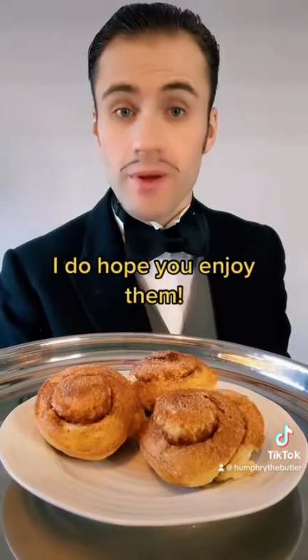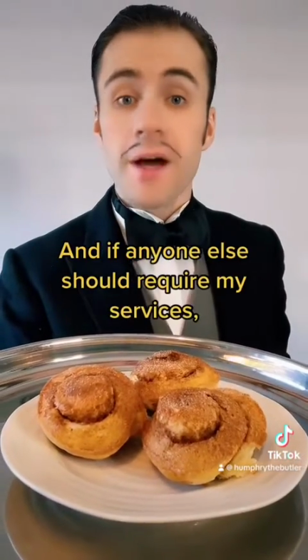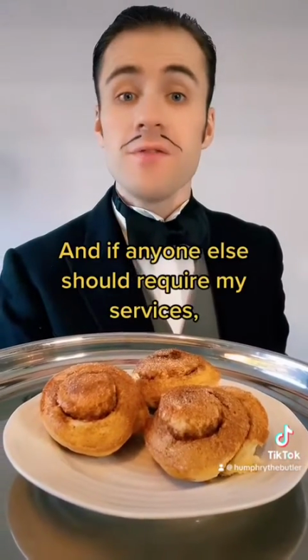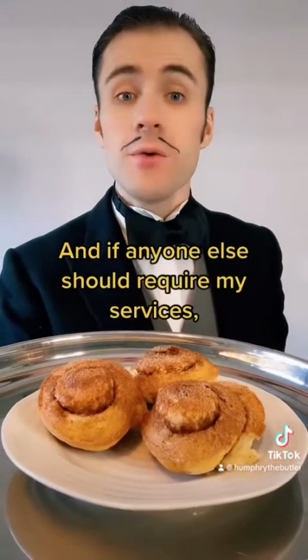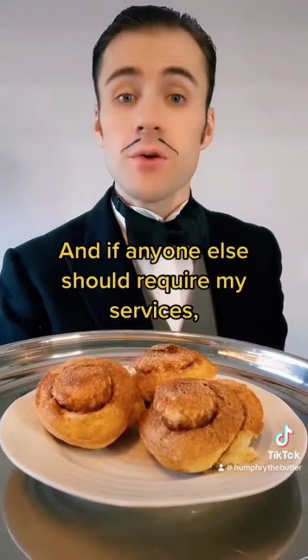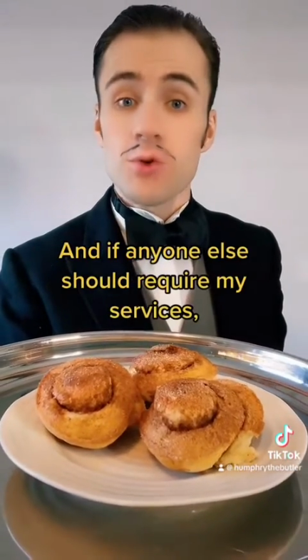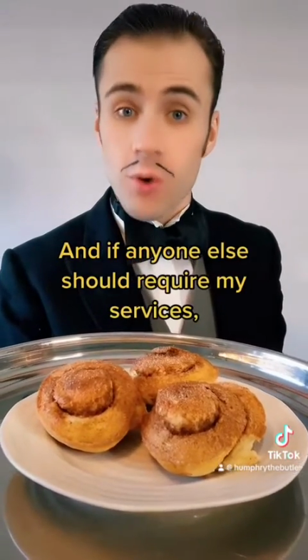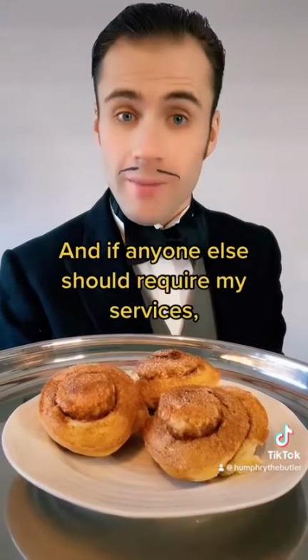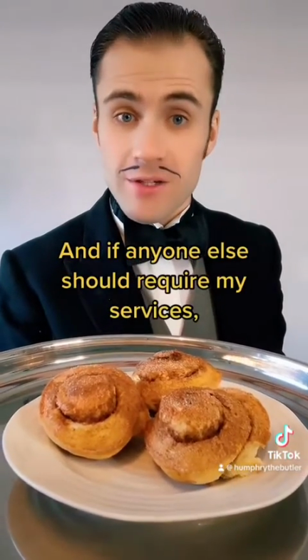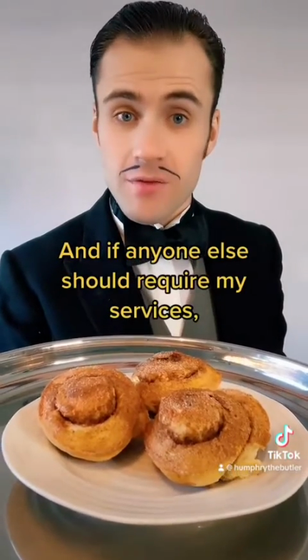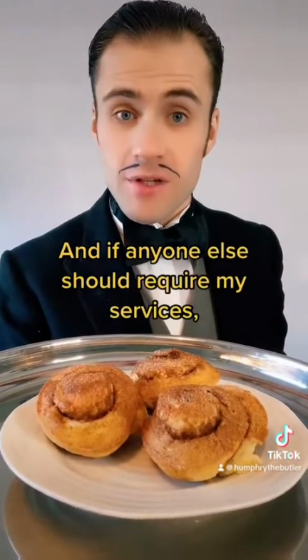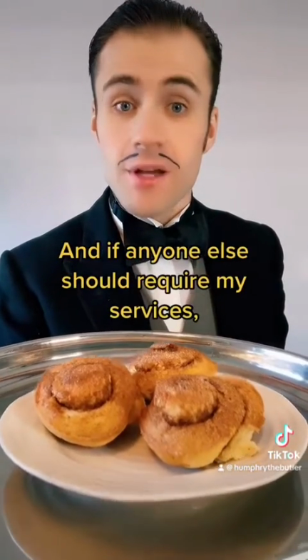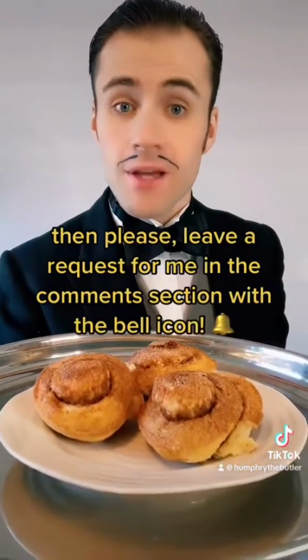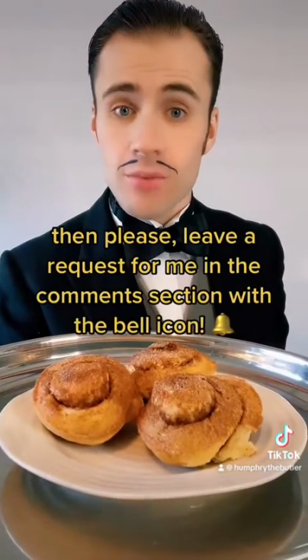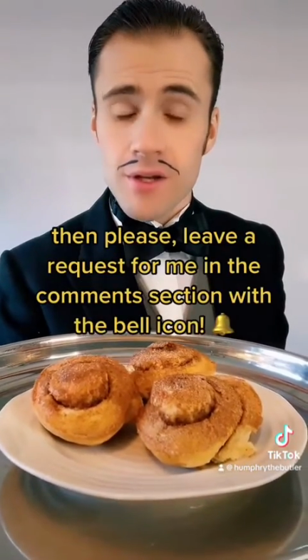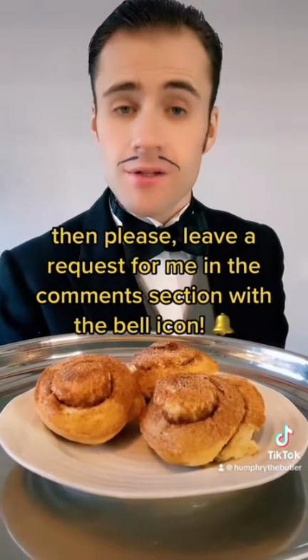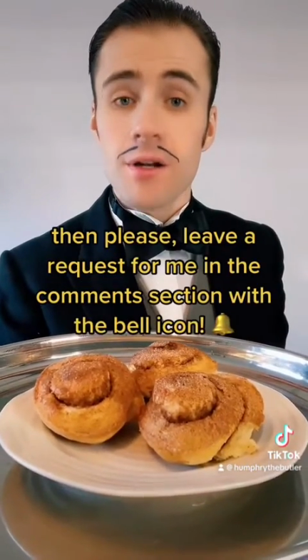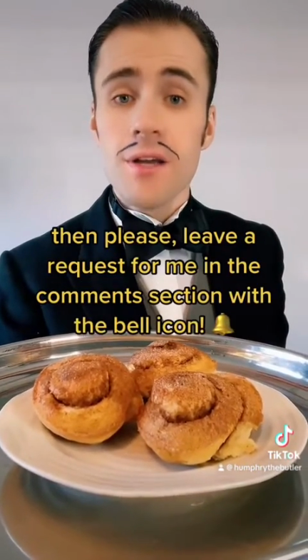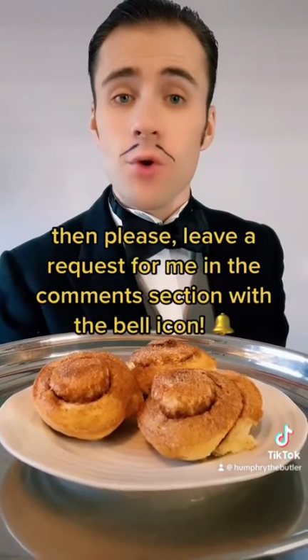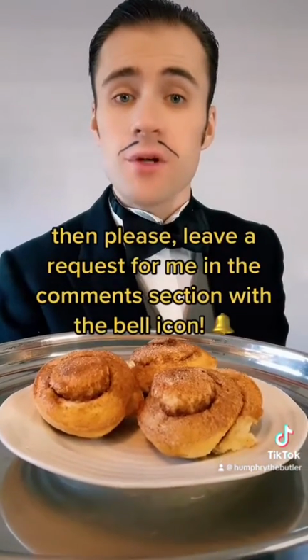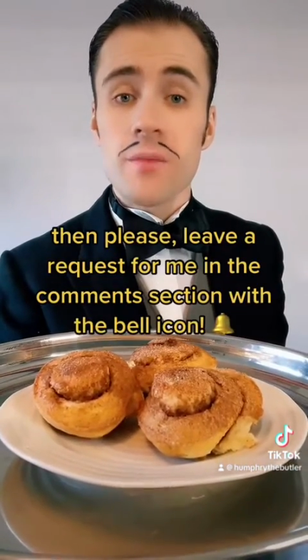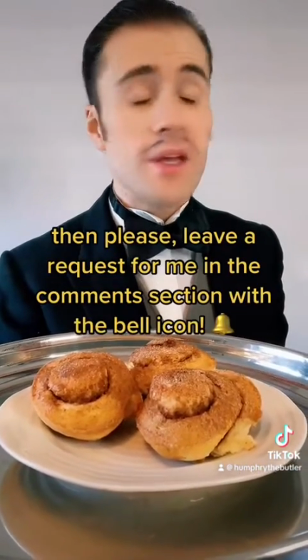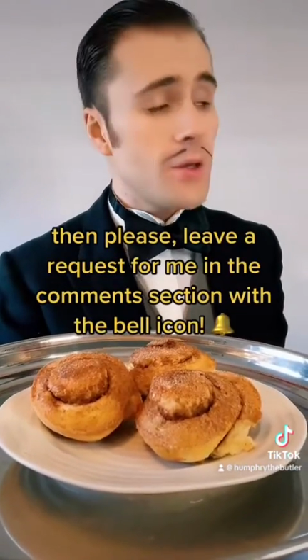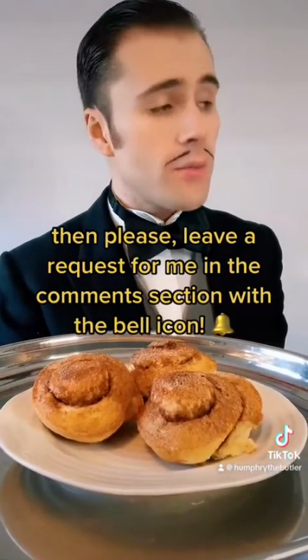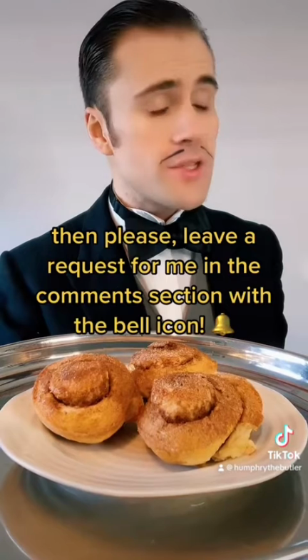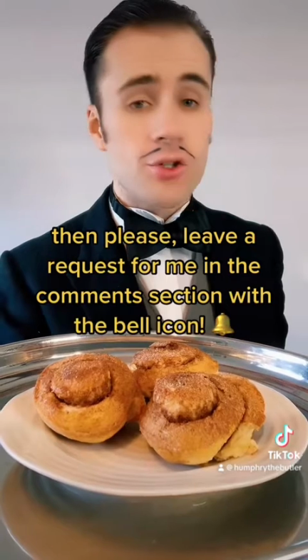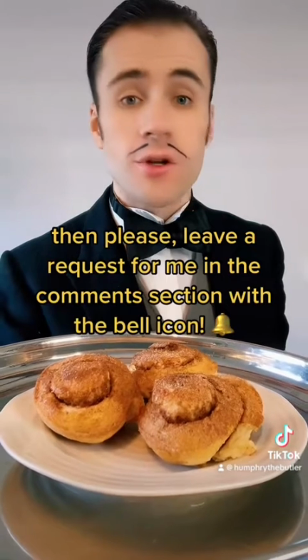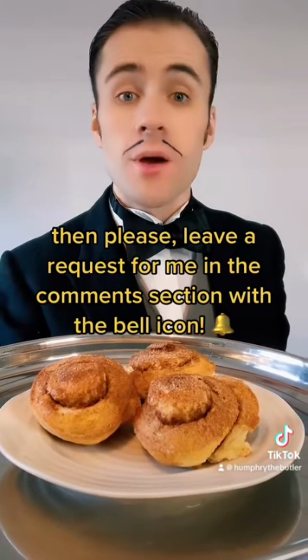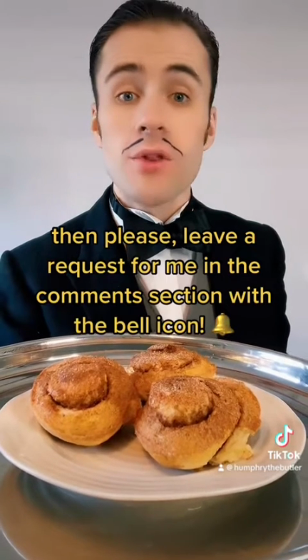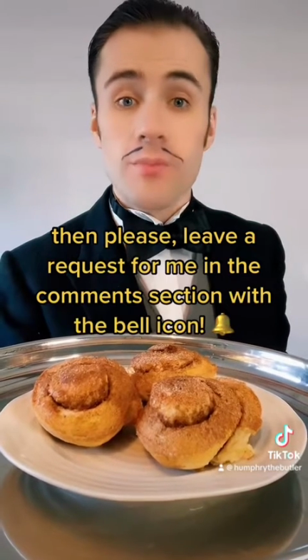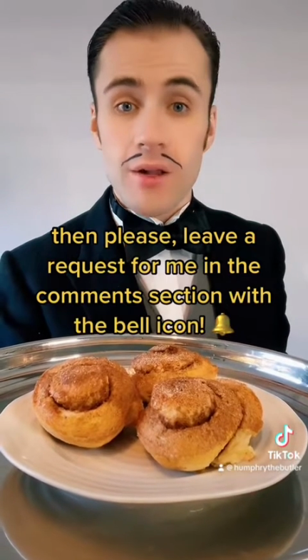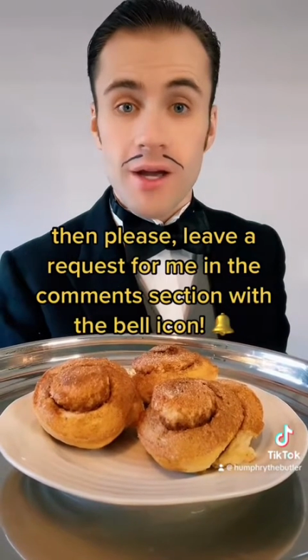And if anyone else should require my services, then please leave a request for me in the comment section with the bell icon.